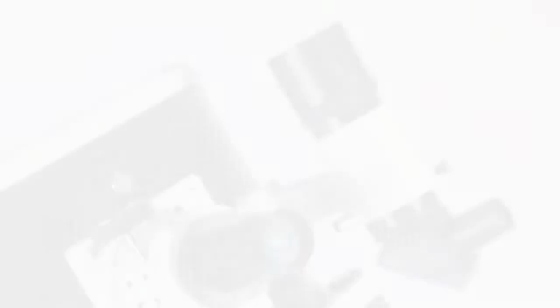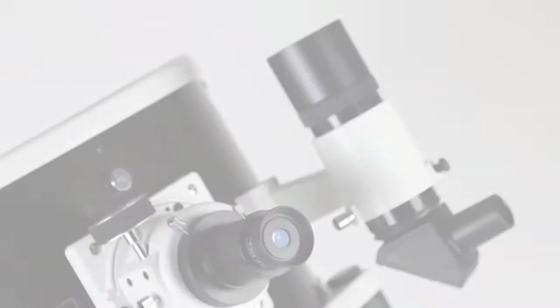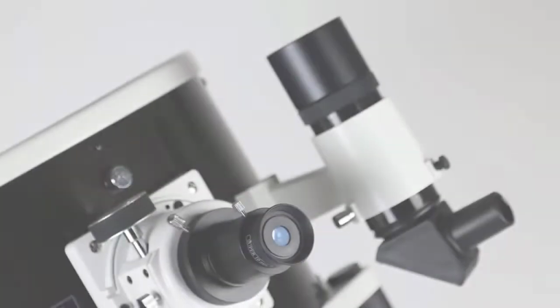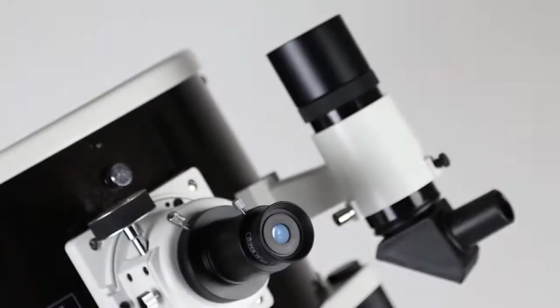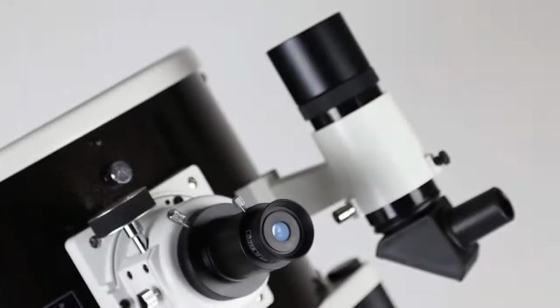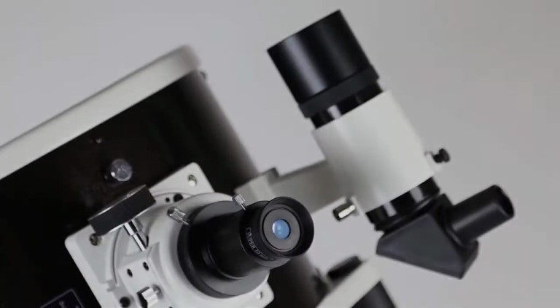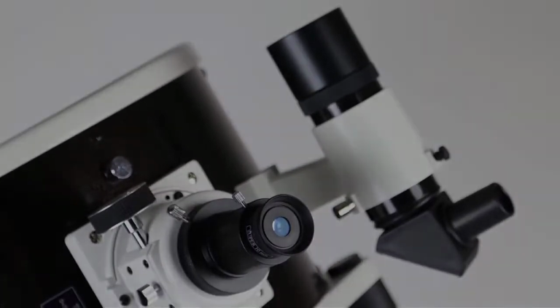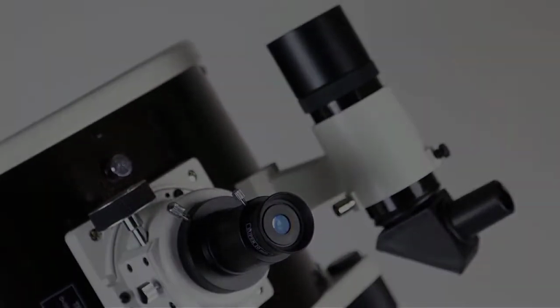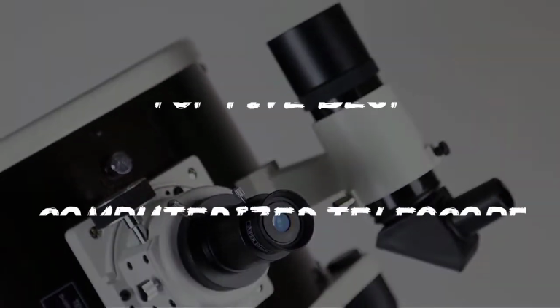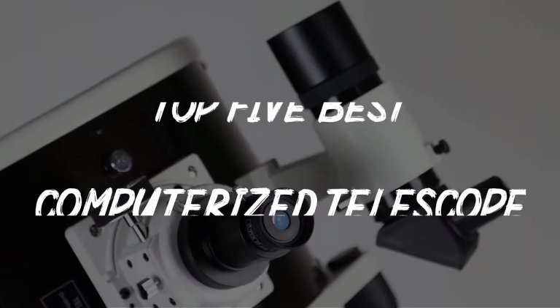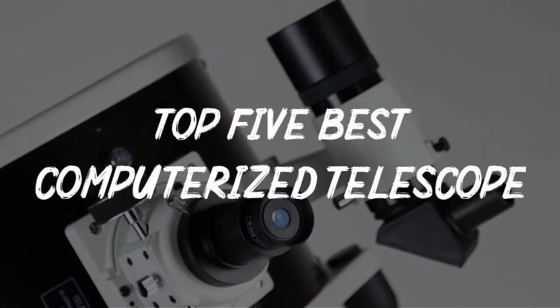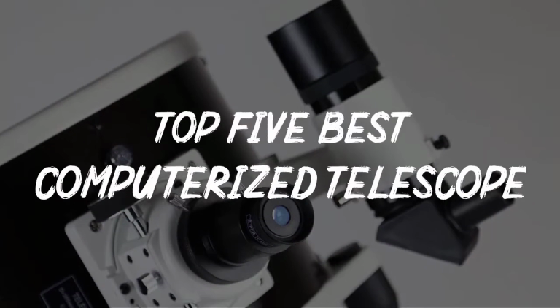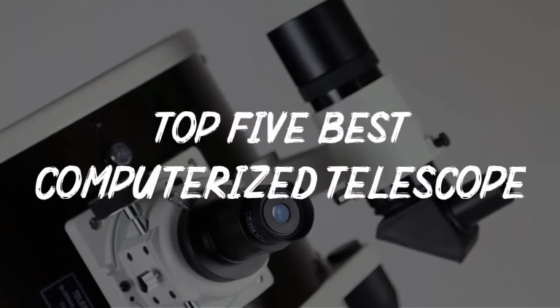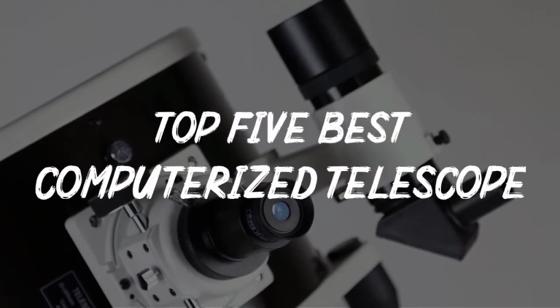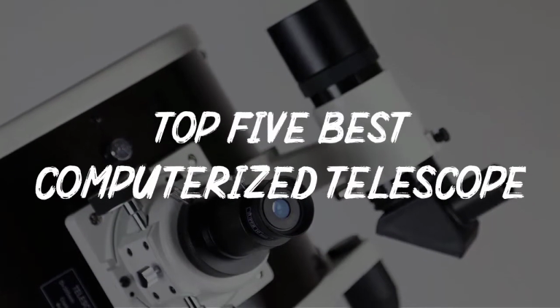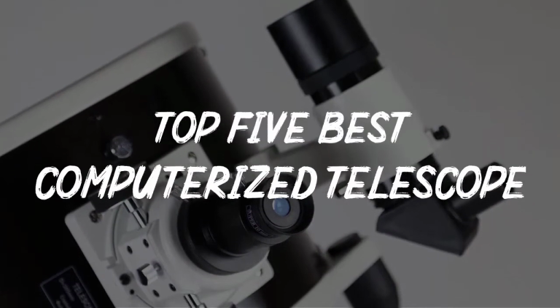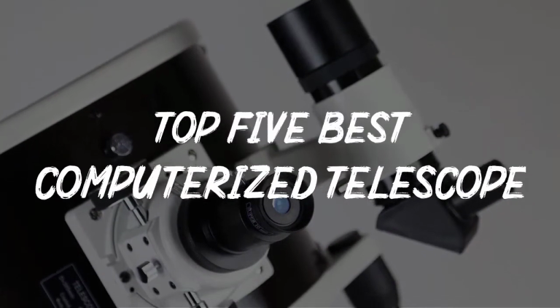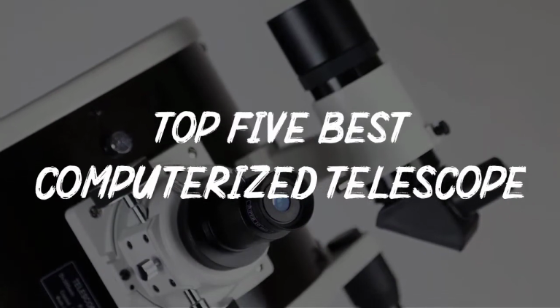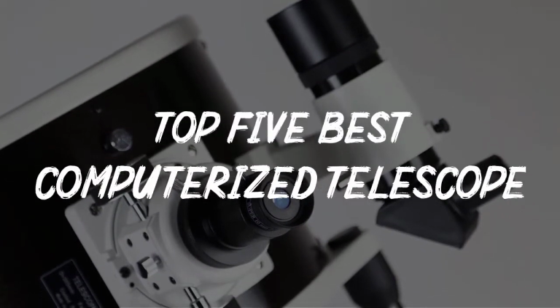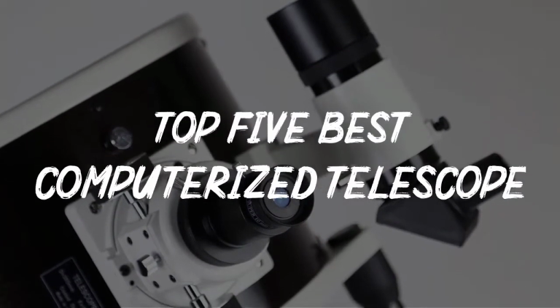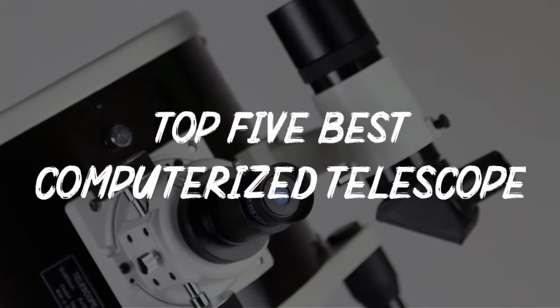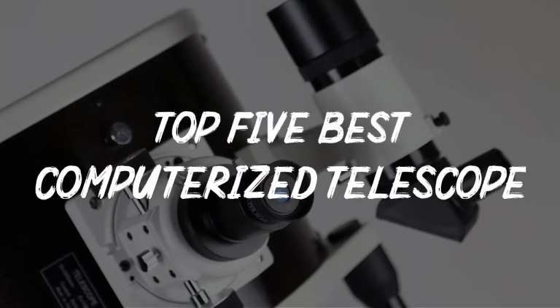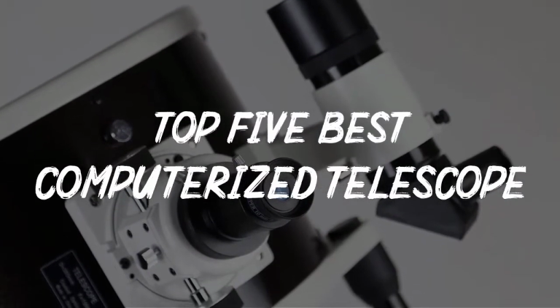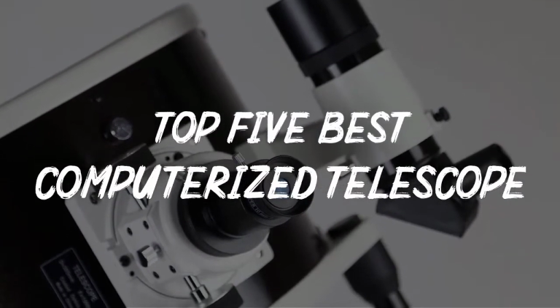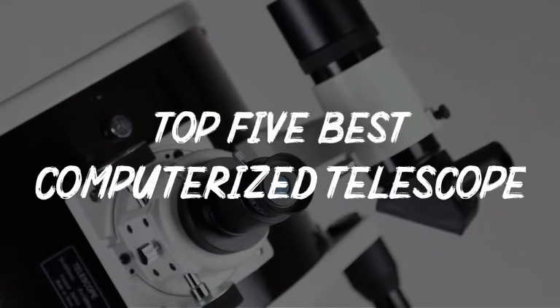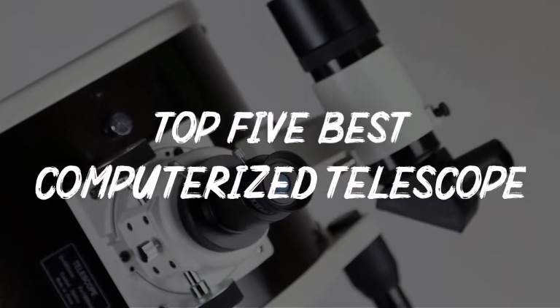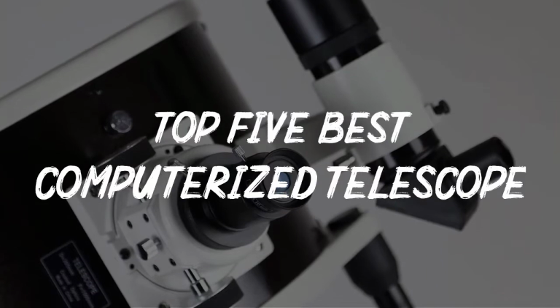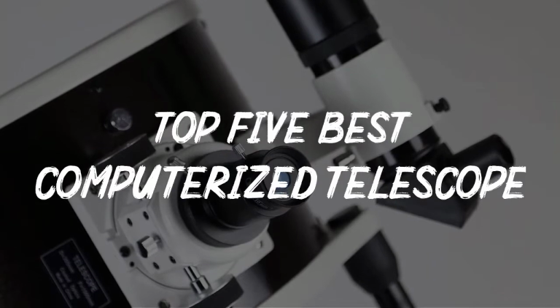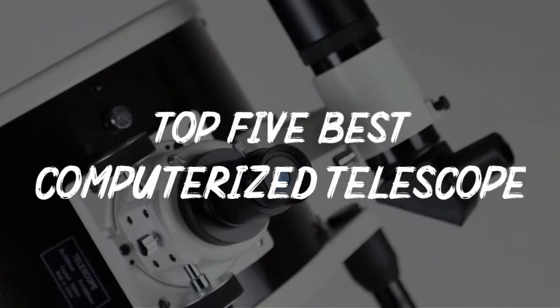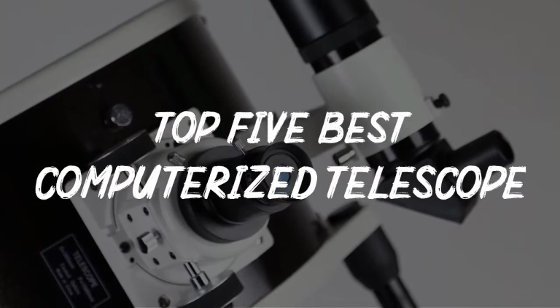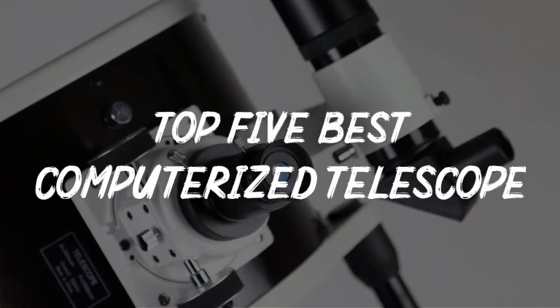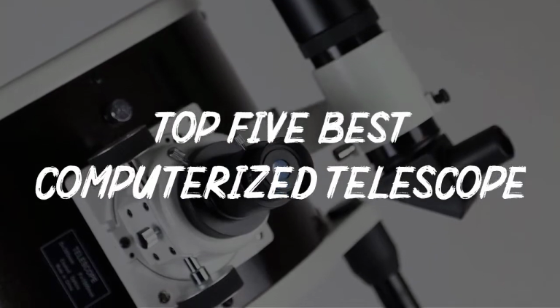In this video, we will discuss the top 5 best computerized telescopes in the current market.